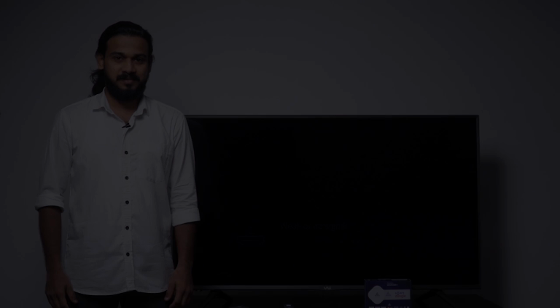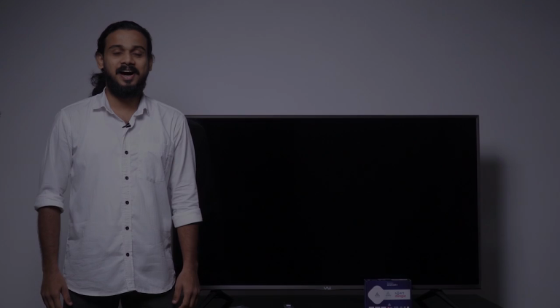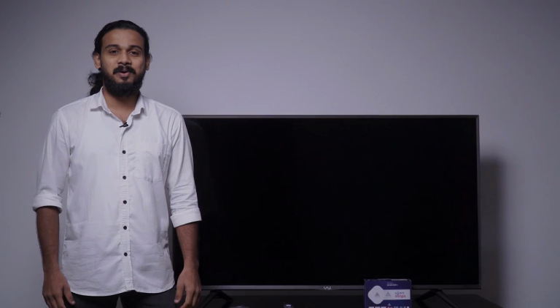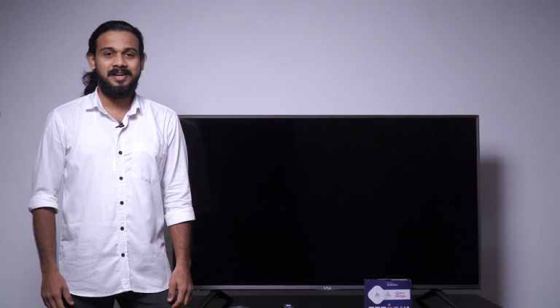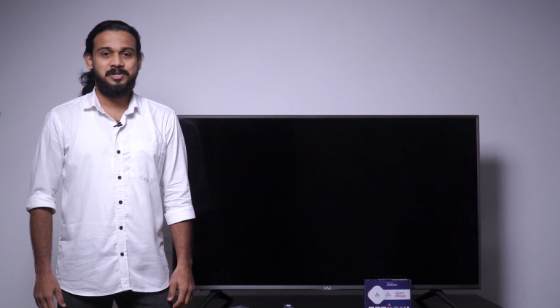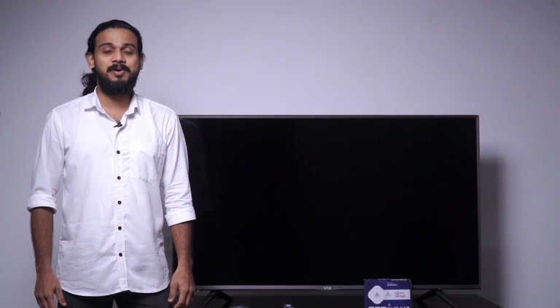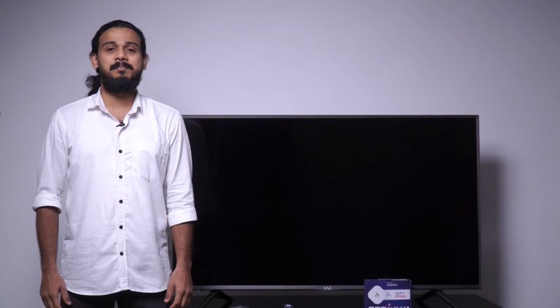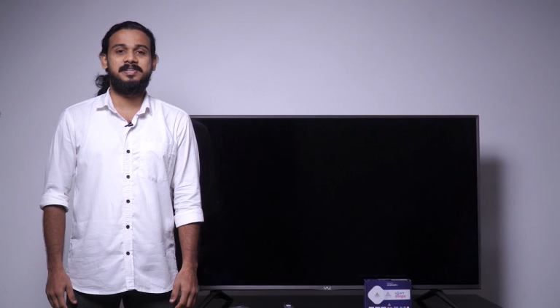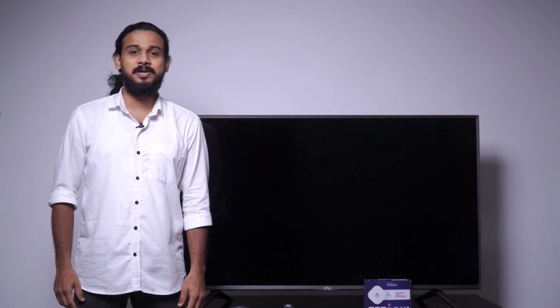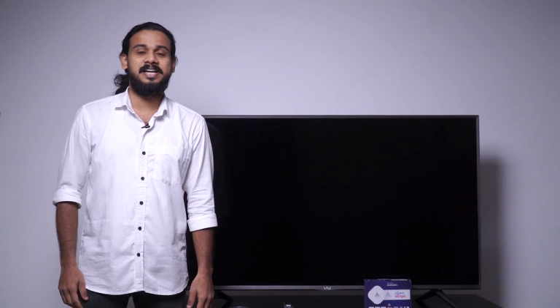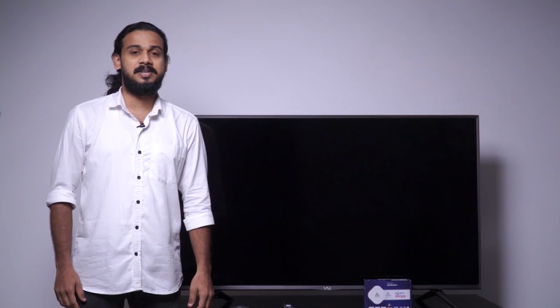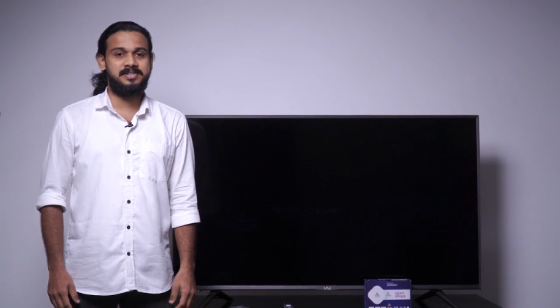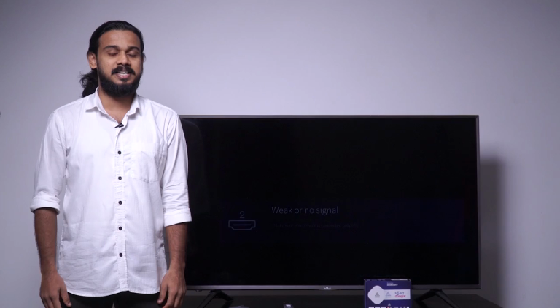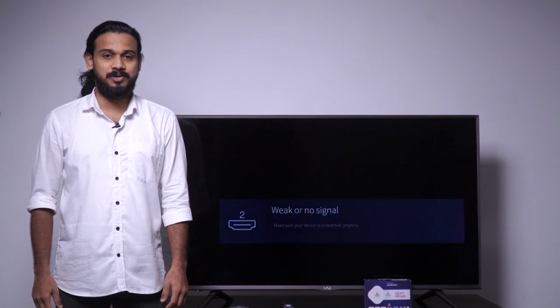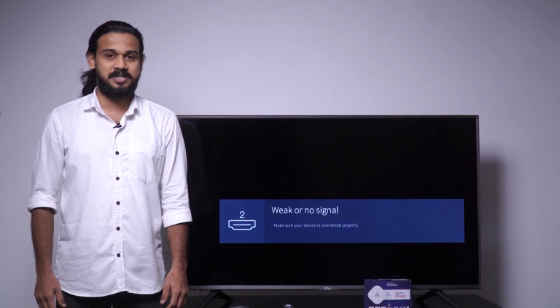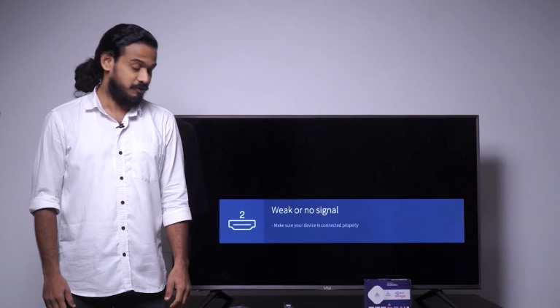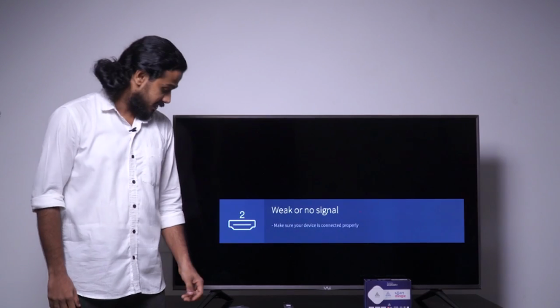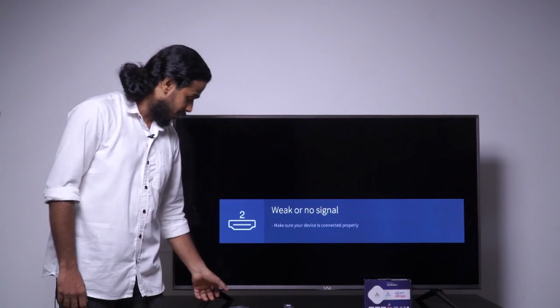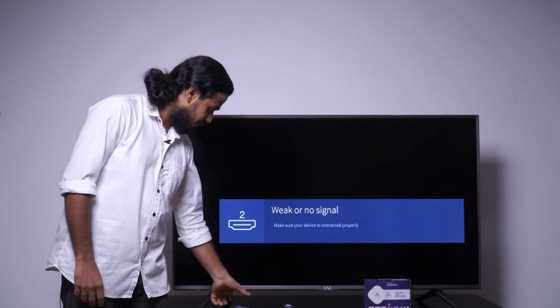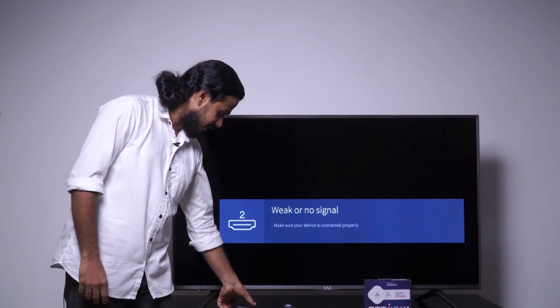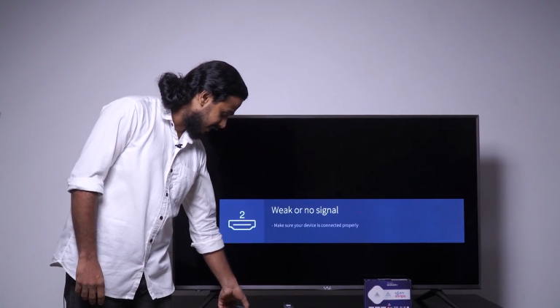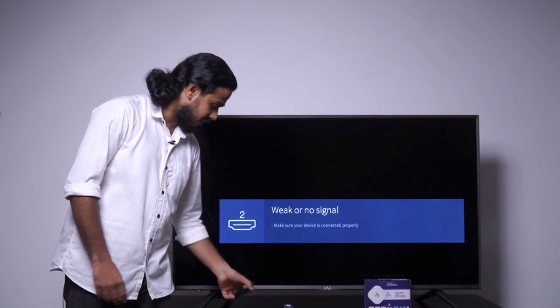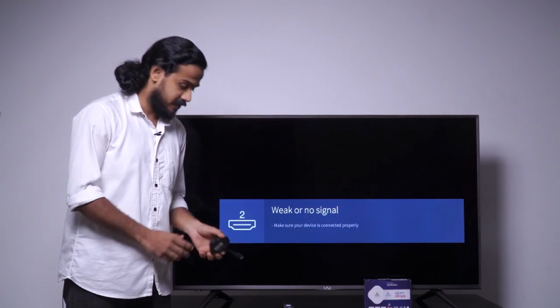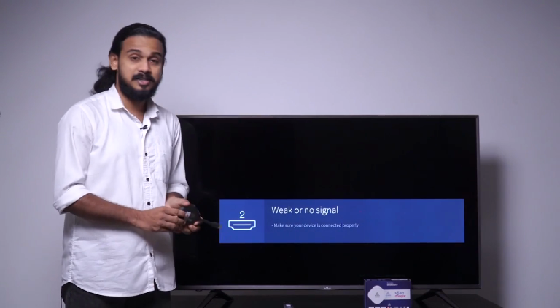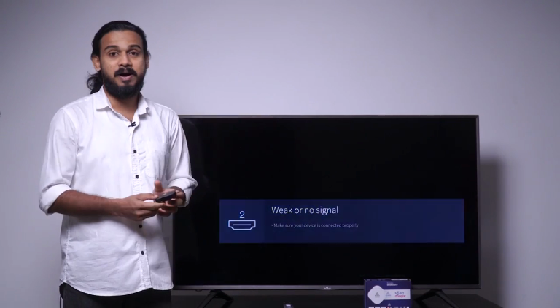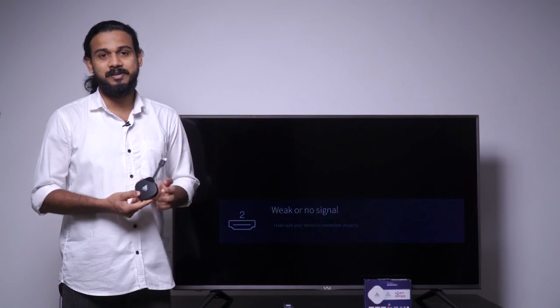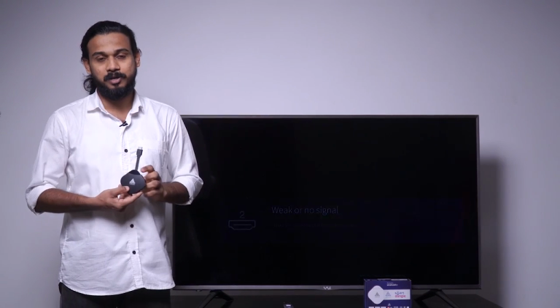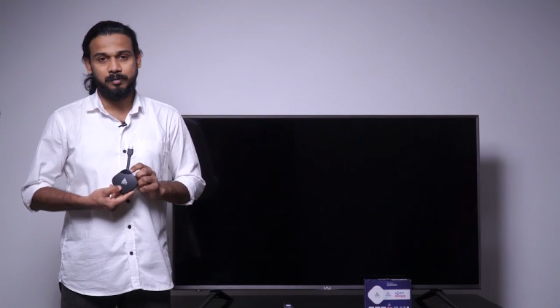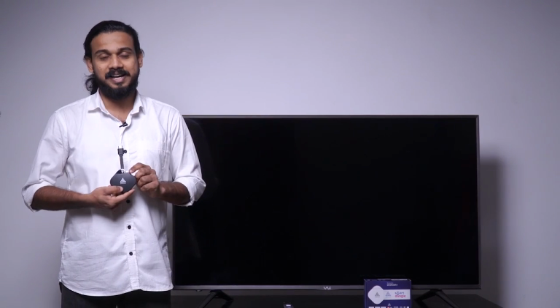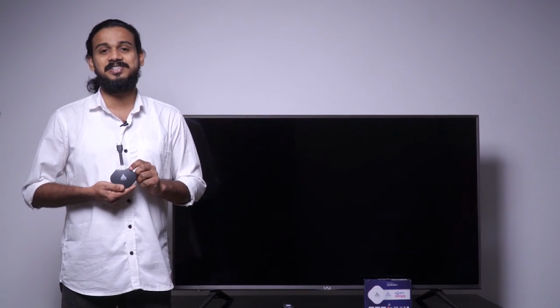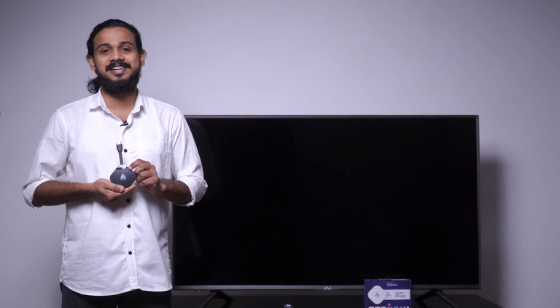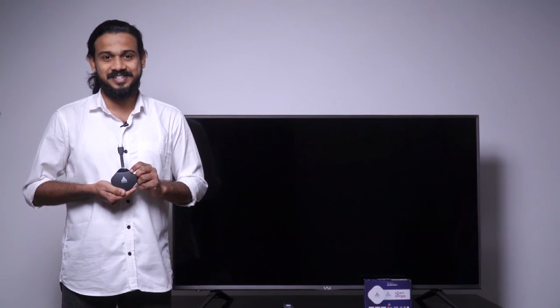Hi all, today we are presenting you the installation and demonstration of this beautifully designed smart TV dongle by Asian Digital.